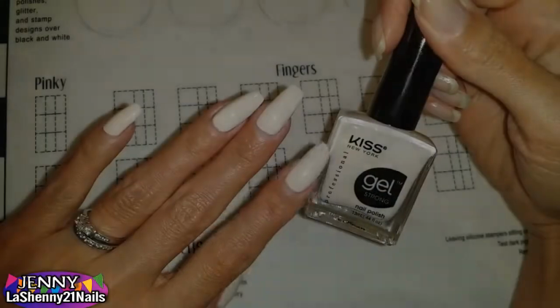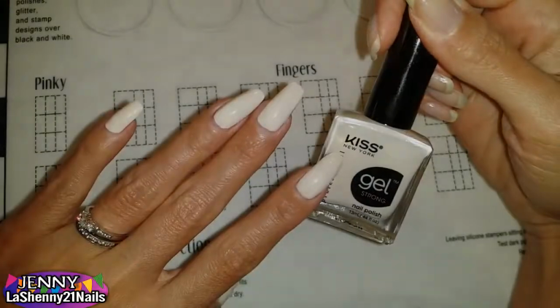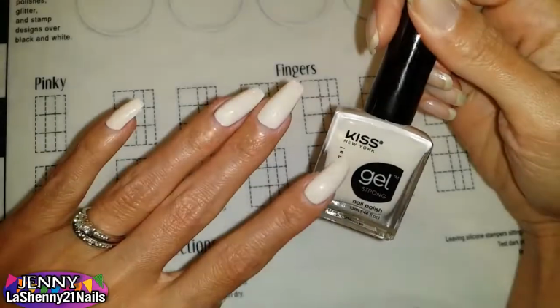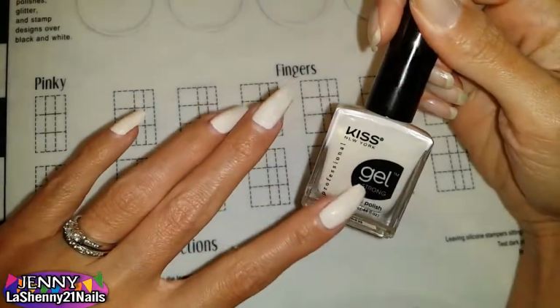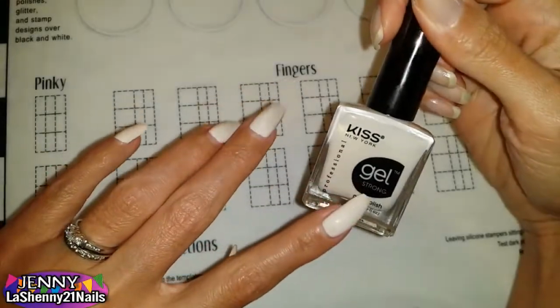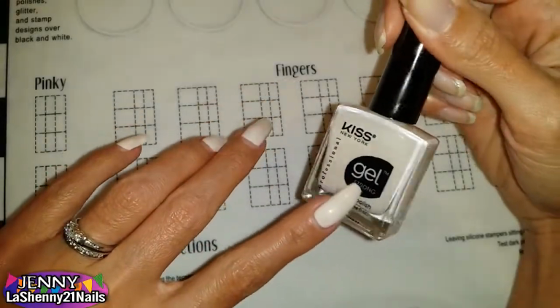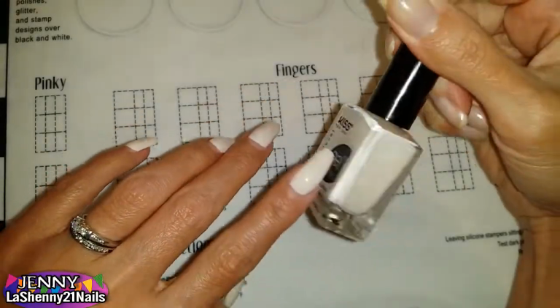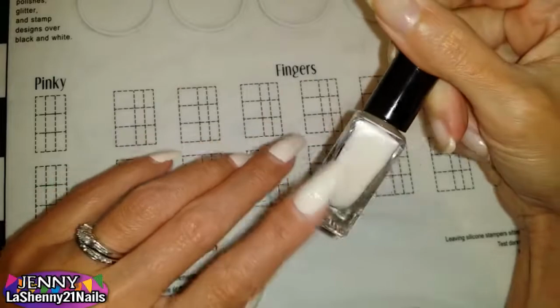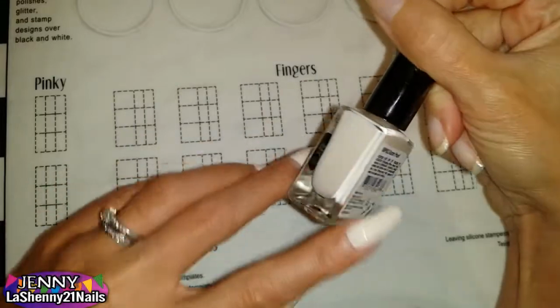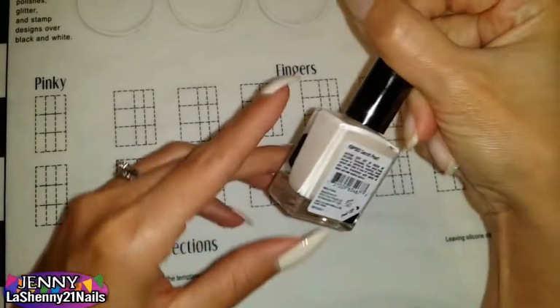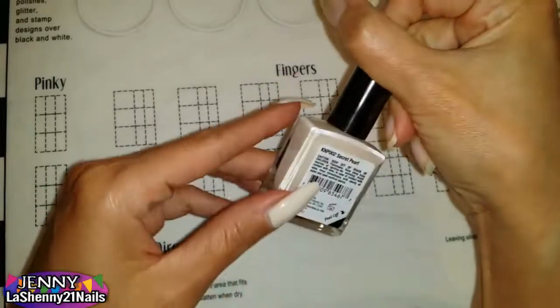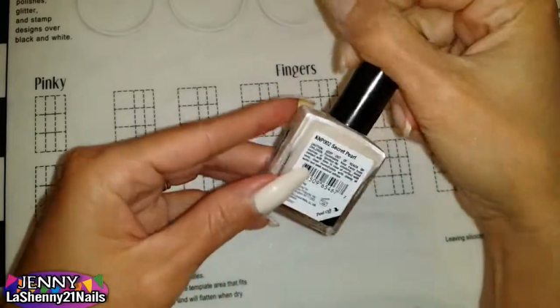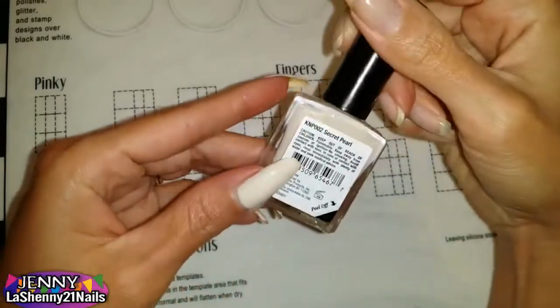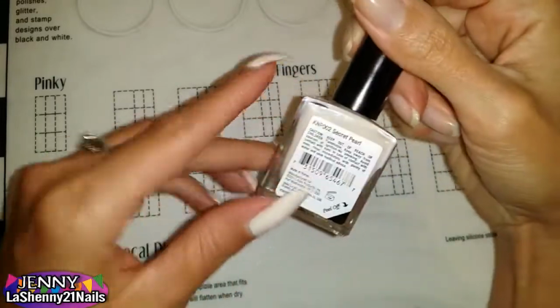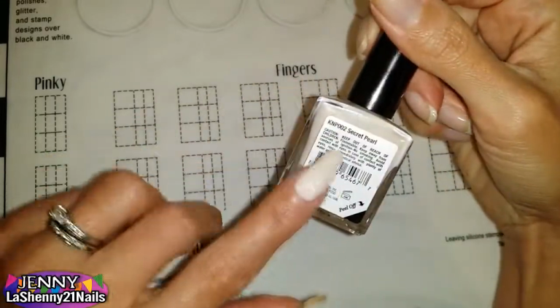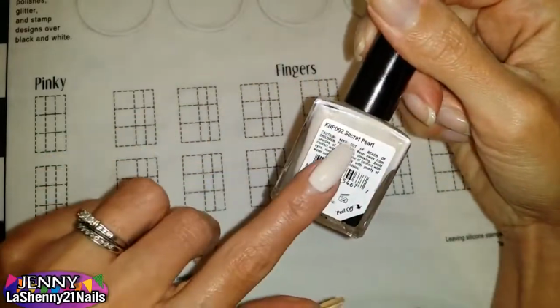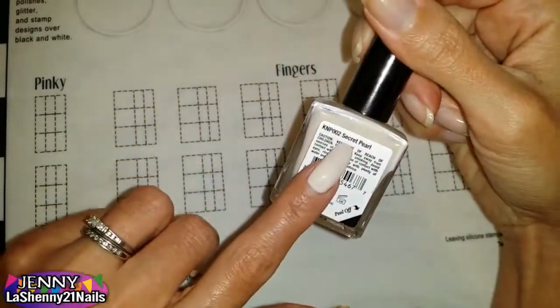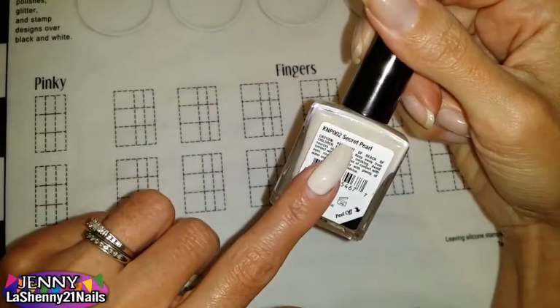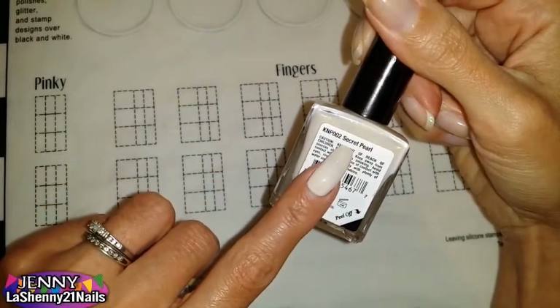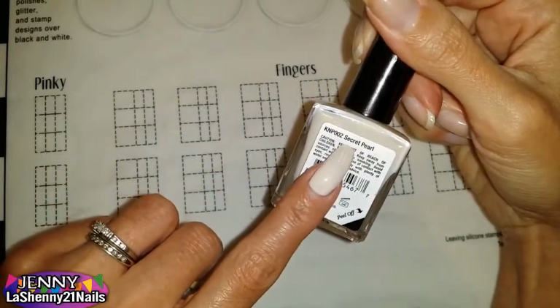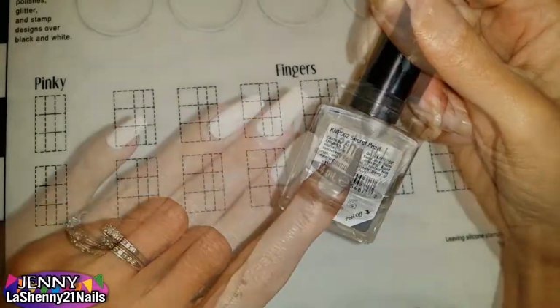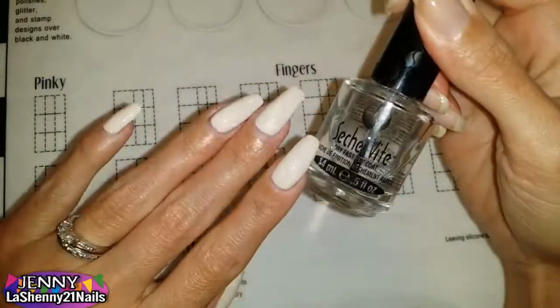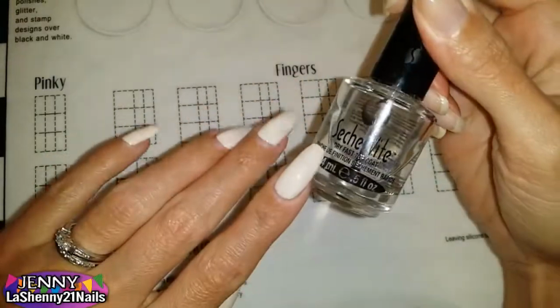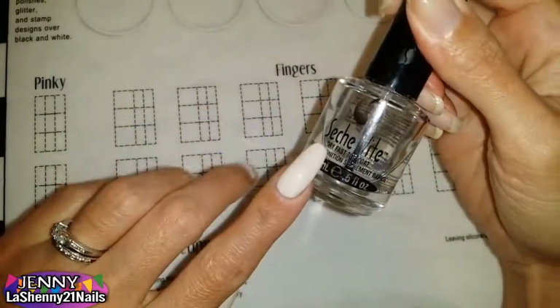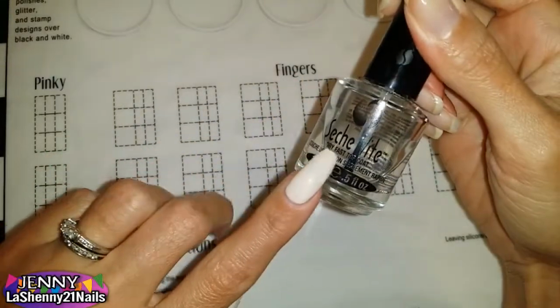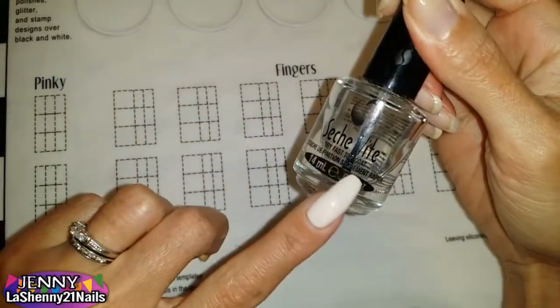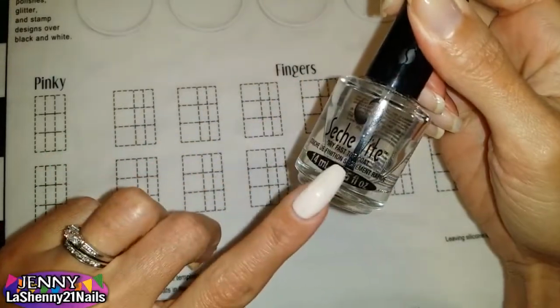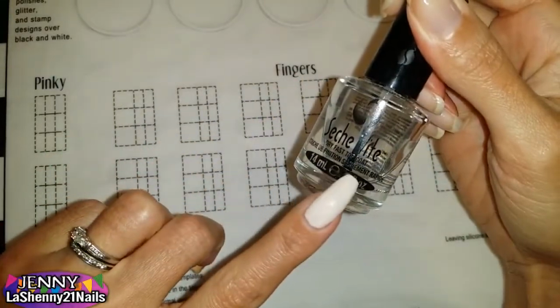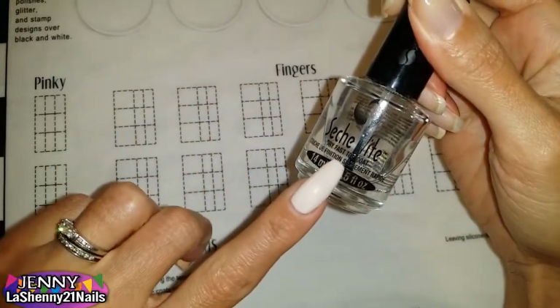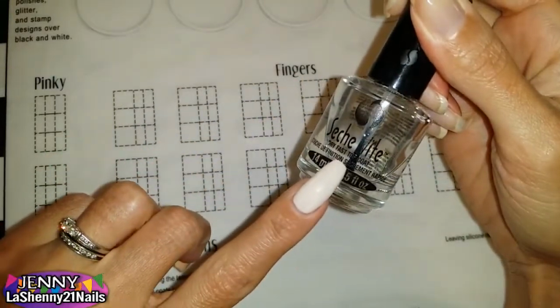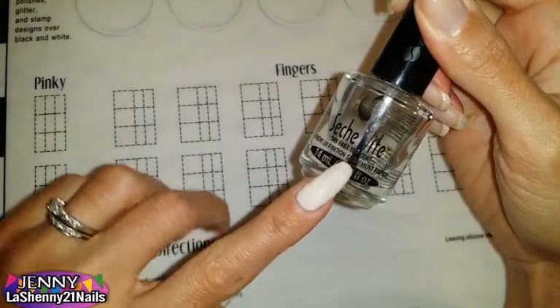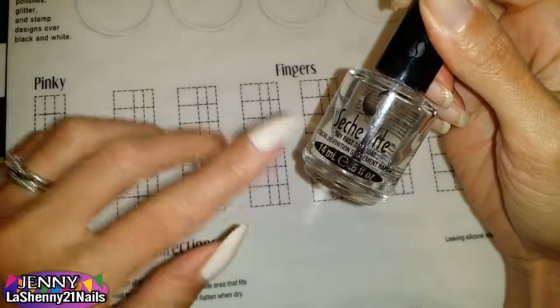As a base, I applied this gorgeous Kiss polish called Secret Pearl and my Seche Vite Dry Fast Top Coat.